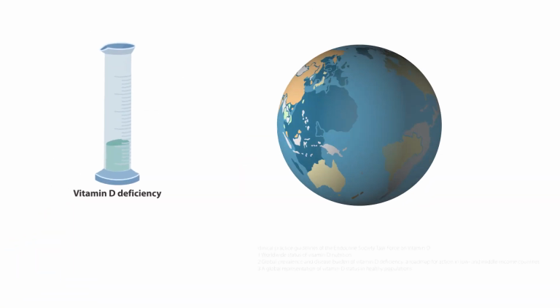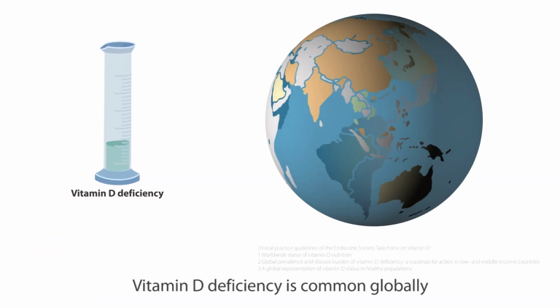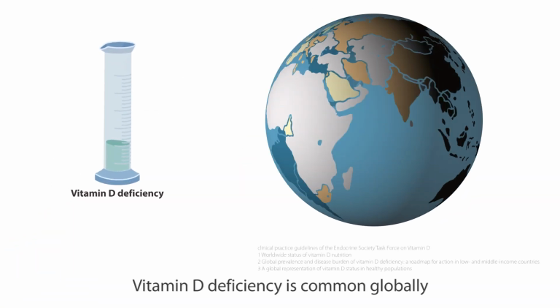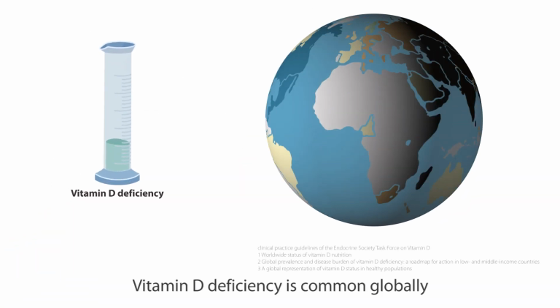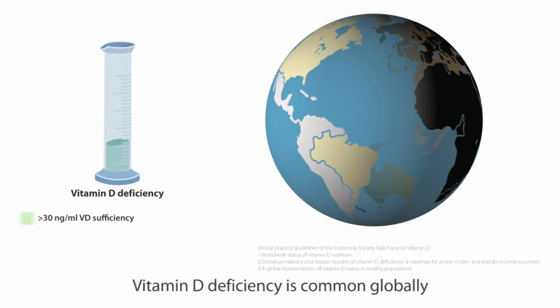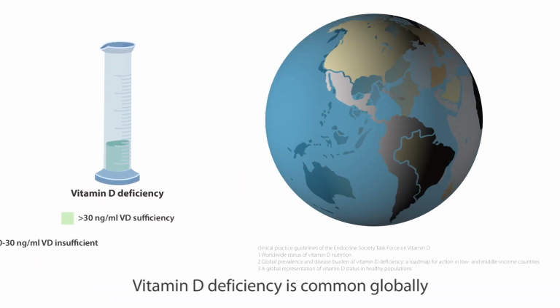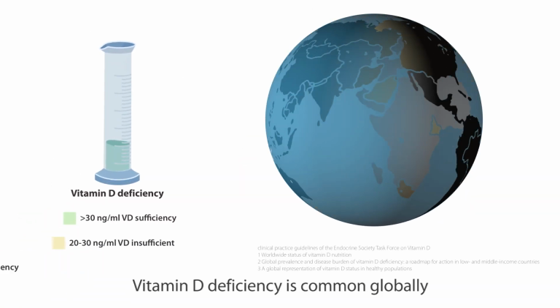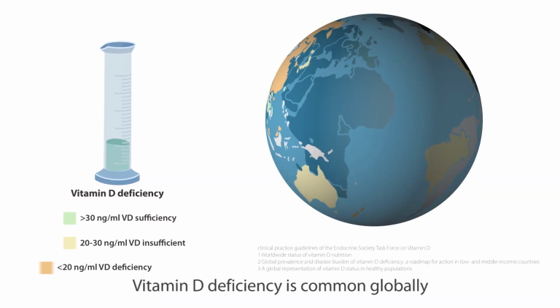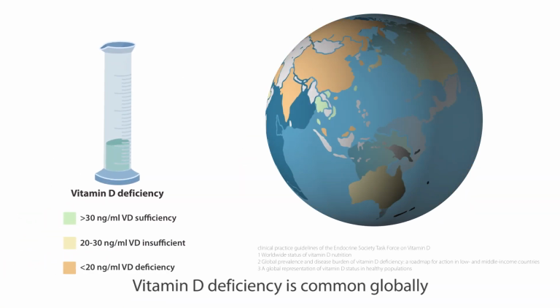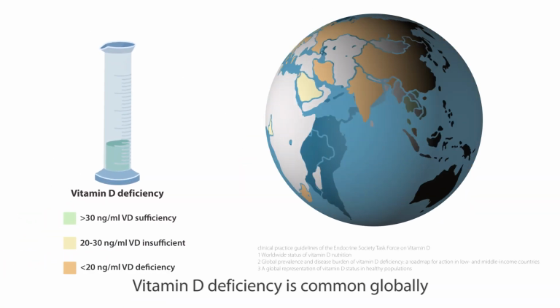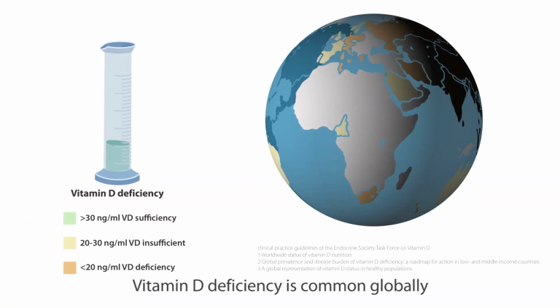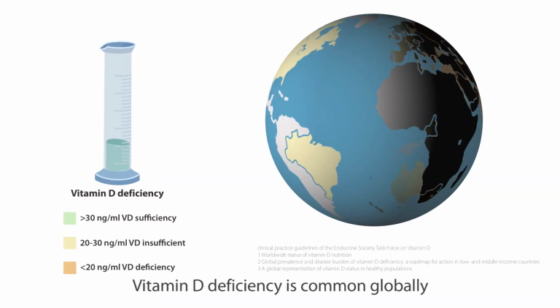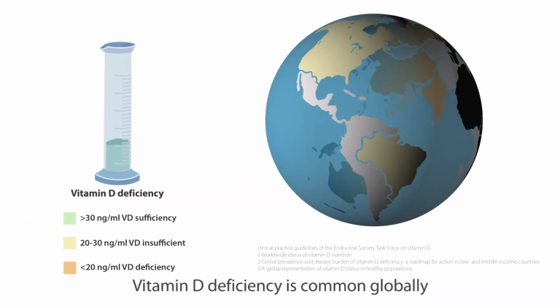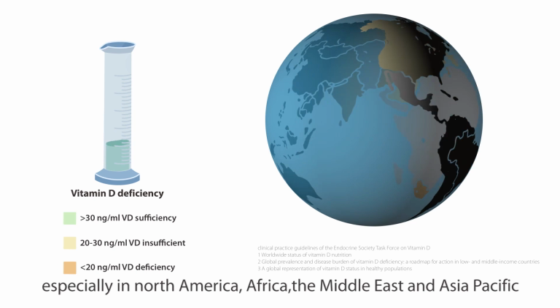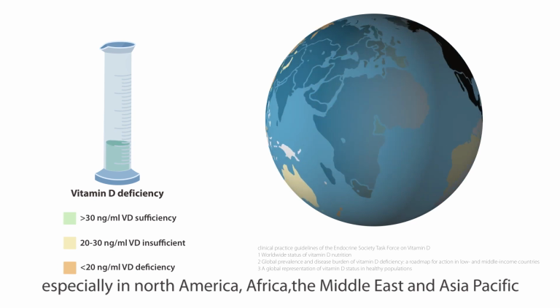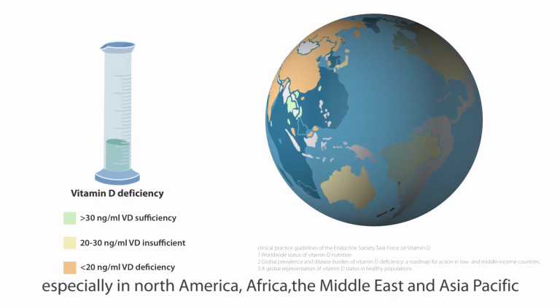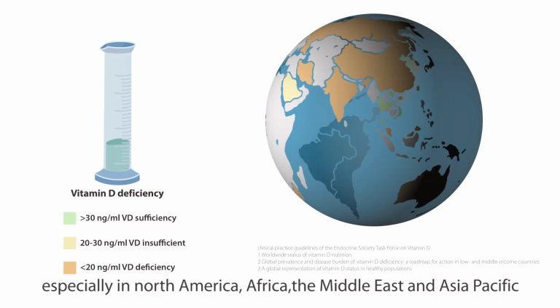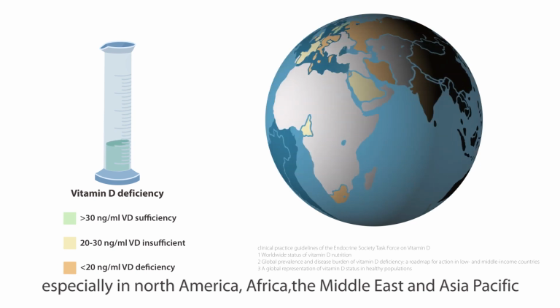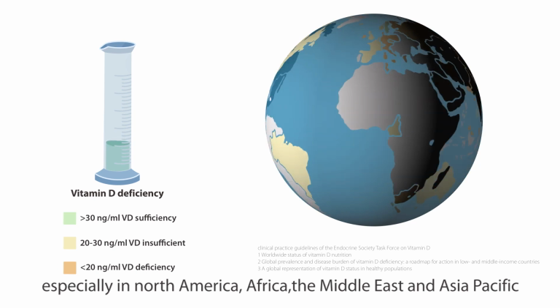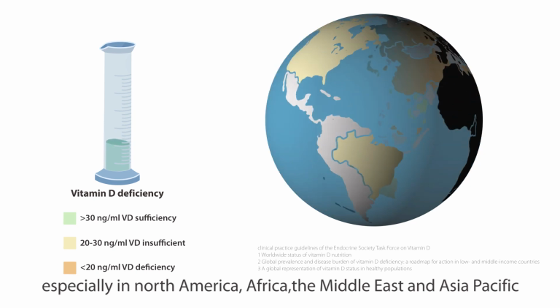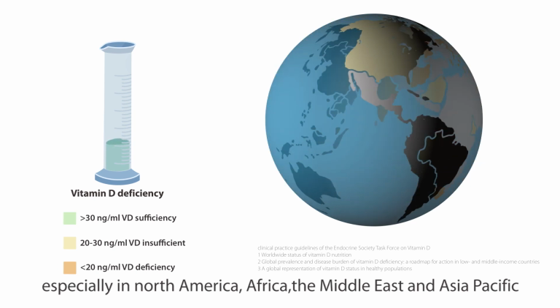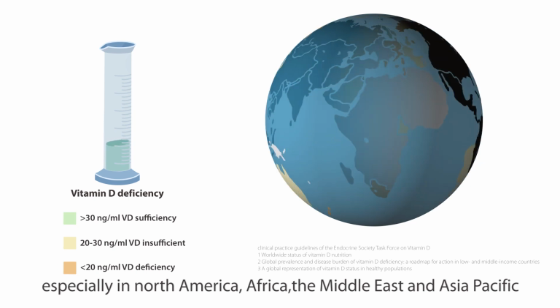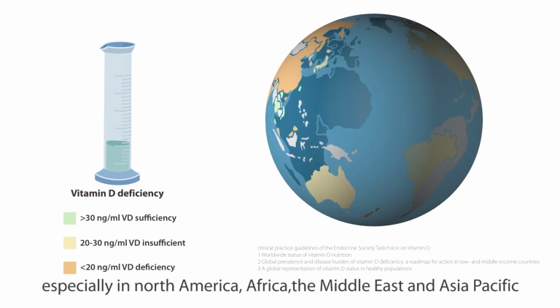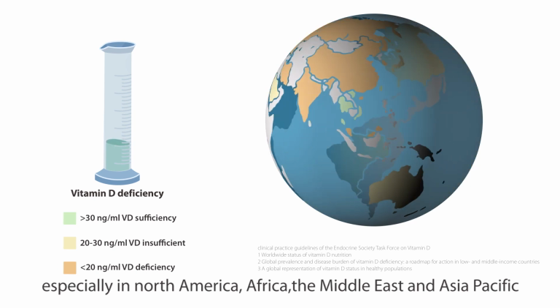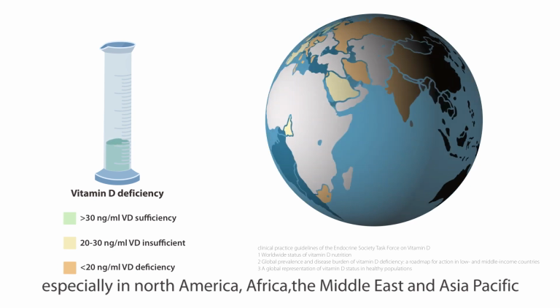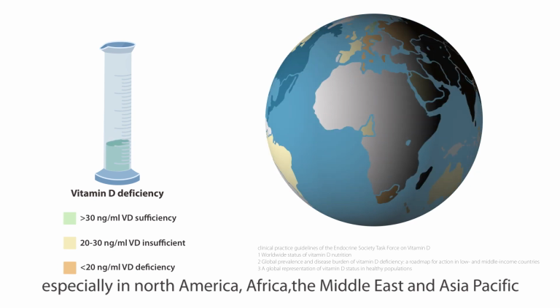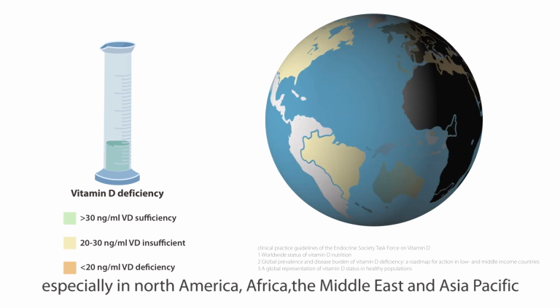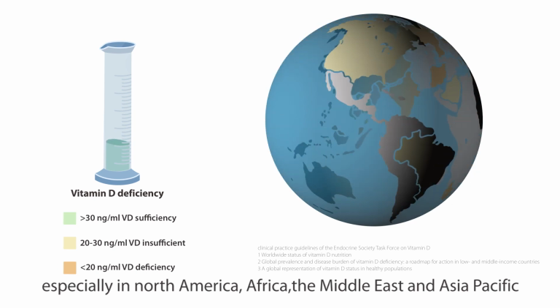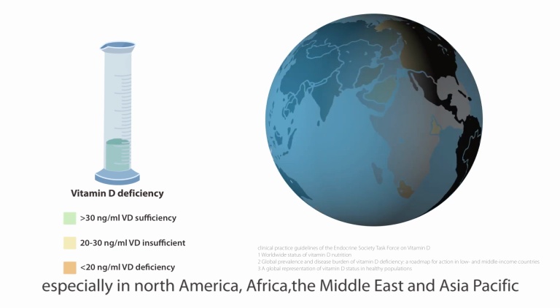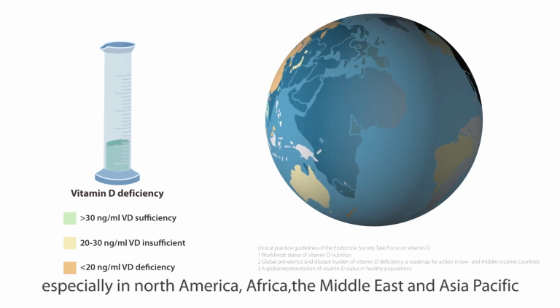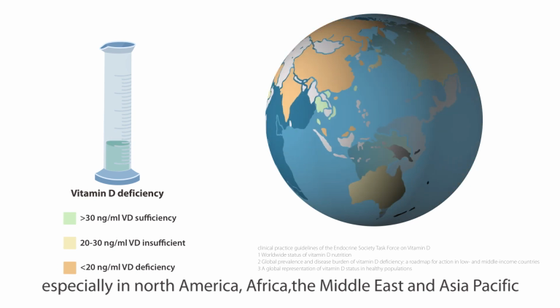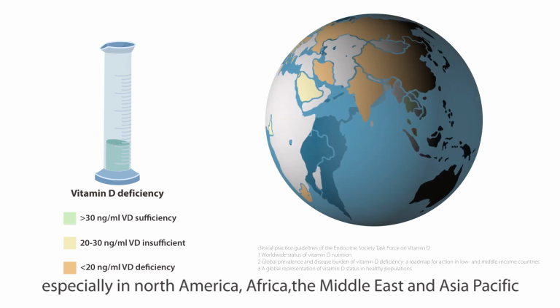Vitamin D deficiency is common globally, especially in North America, Africa, the Middle East, and Asia Pacific.